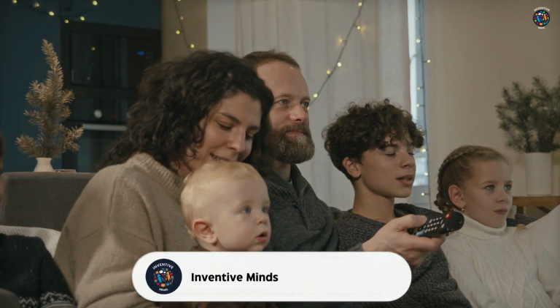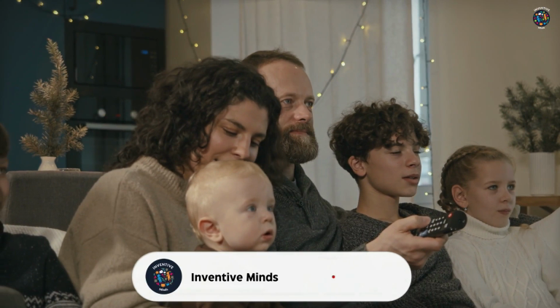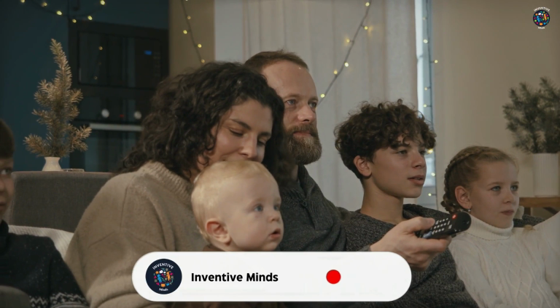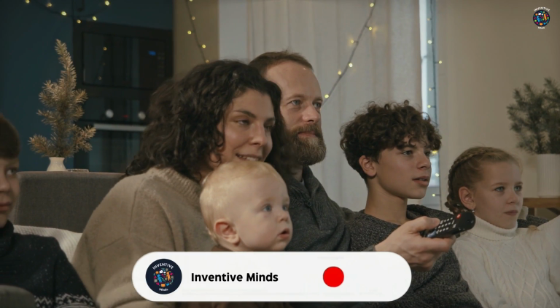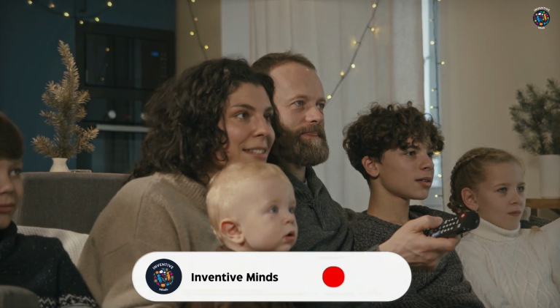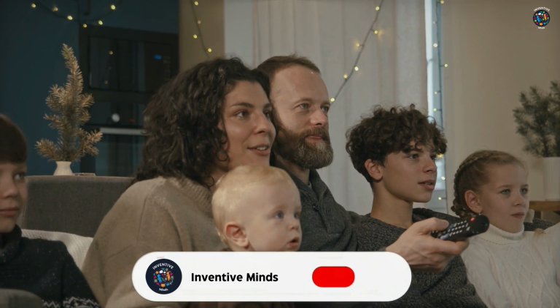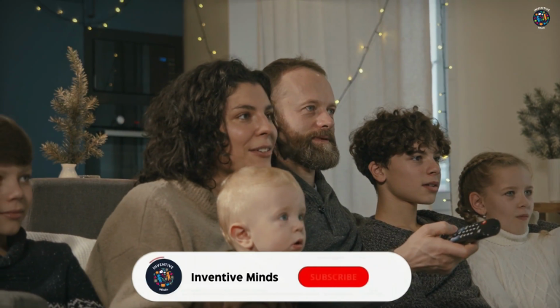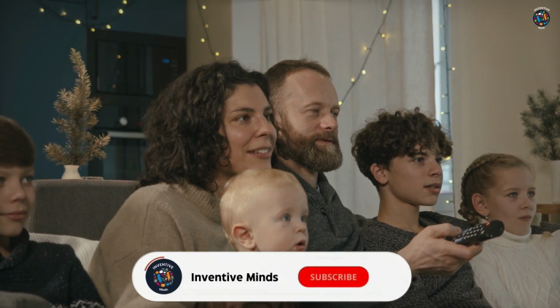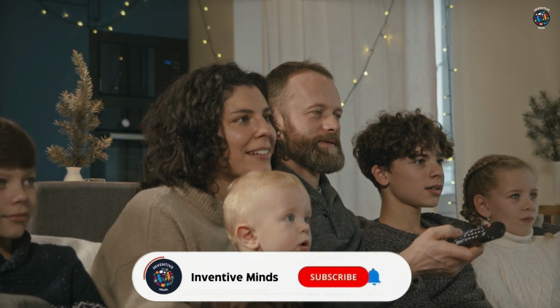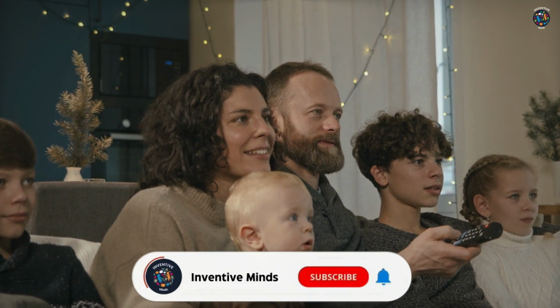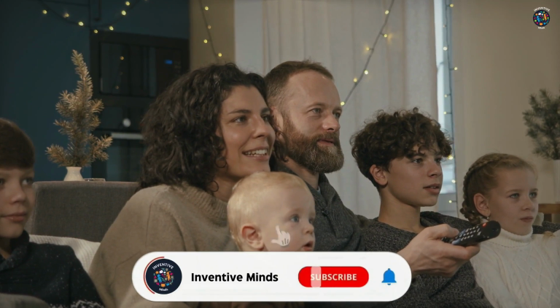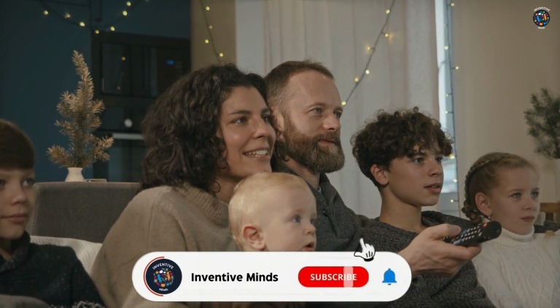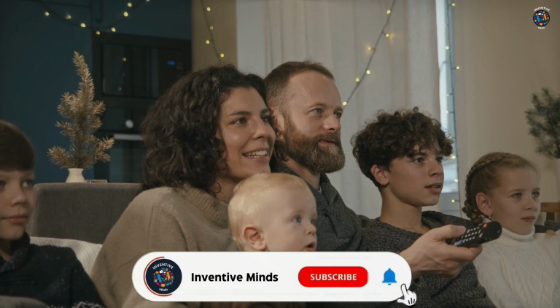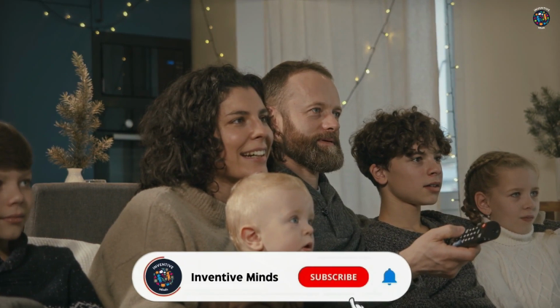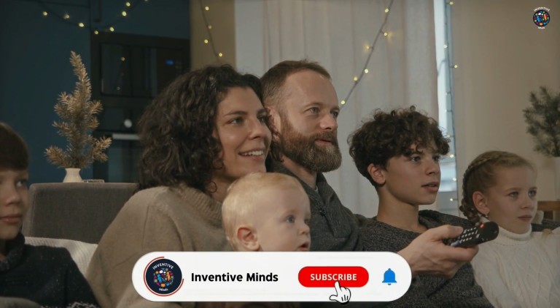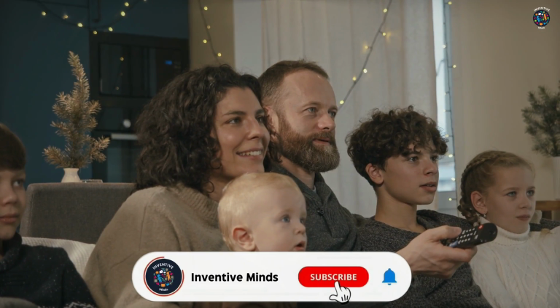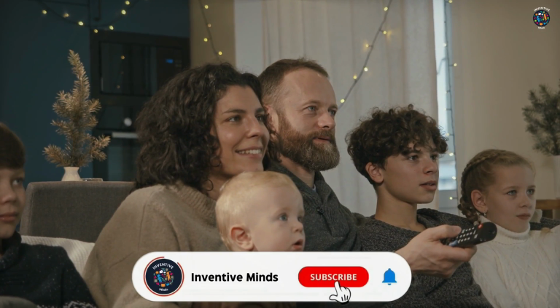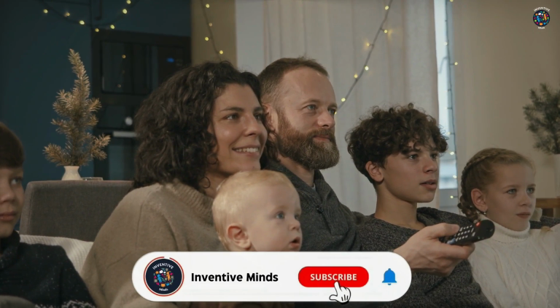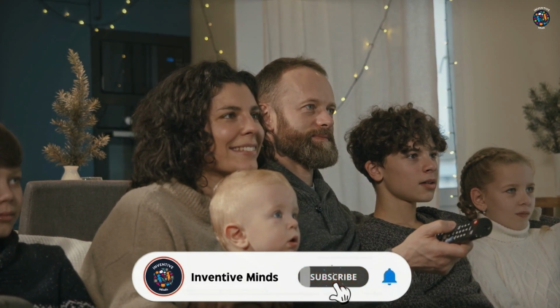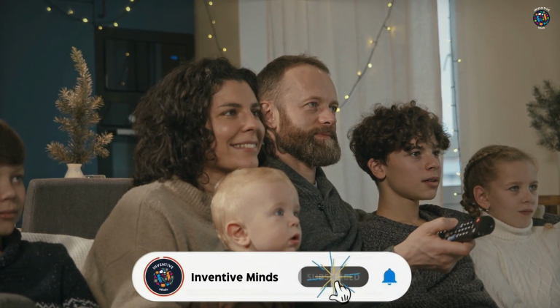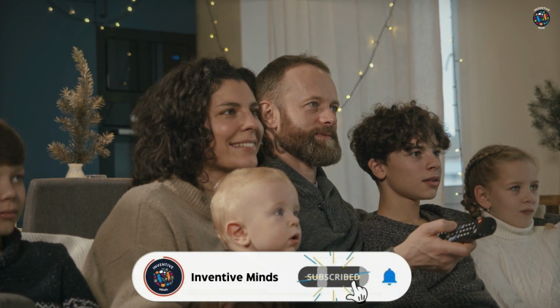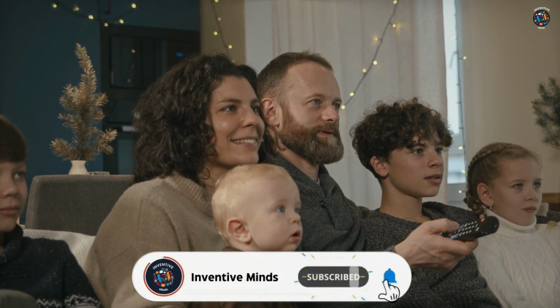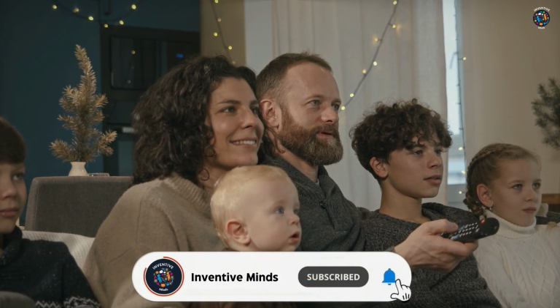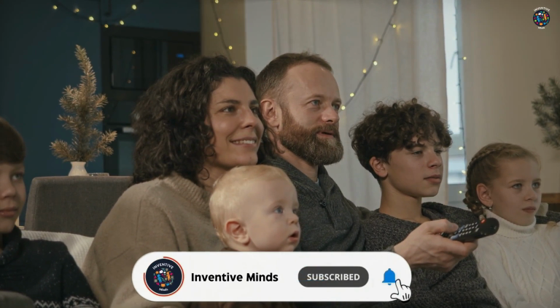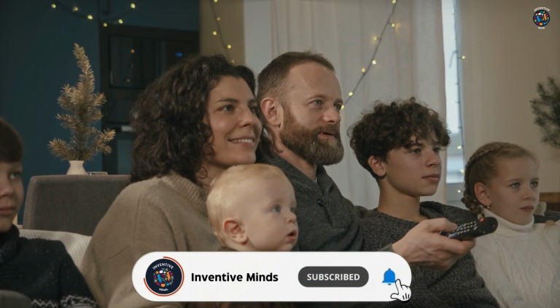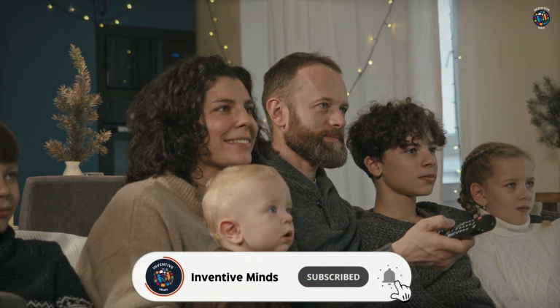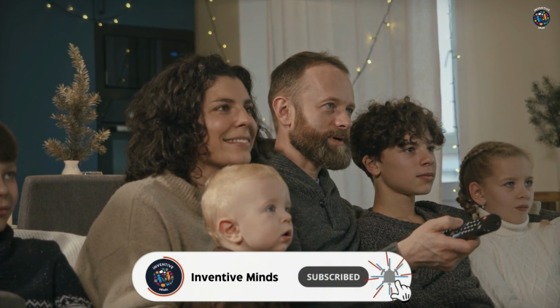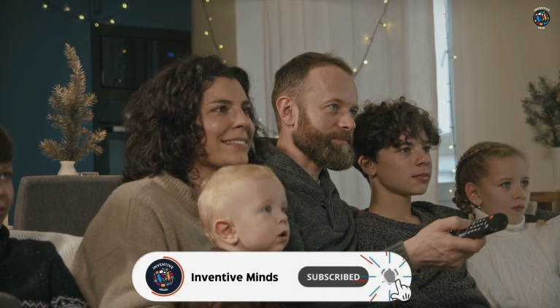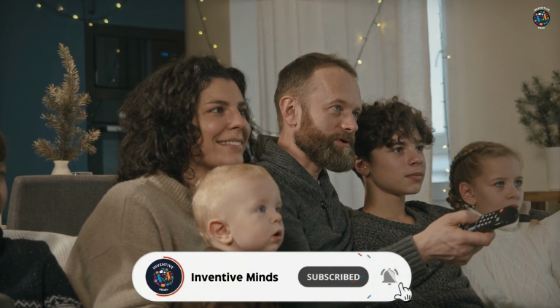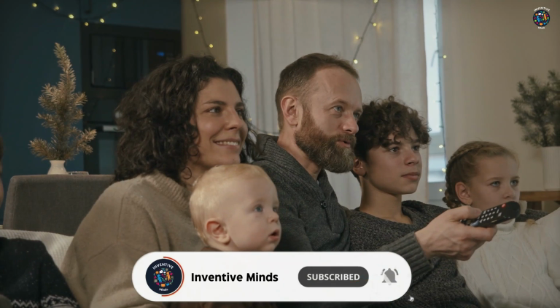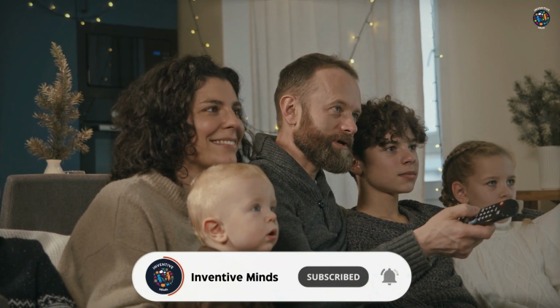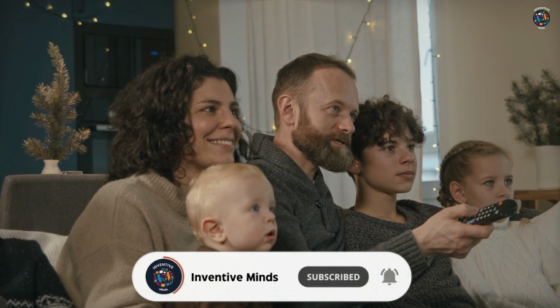If you want to see more tech videos, be sure to subscribe, like, and ring the bell icon.